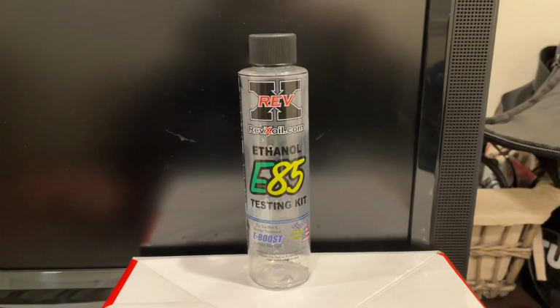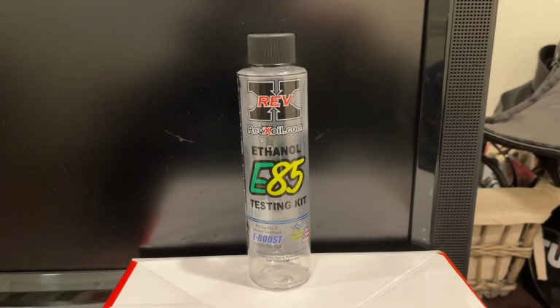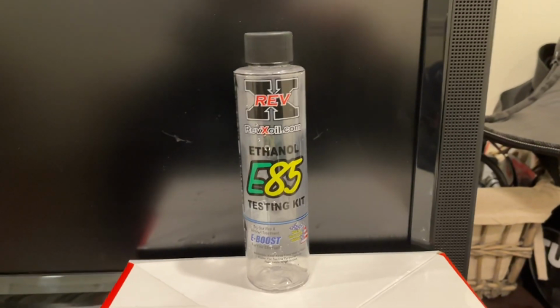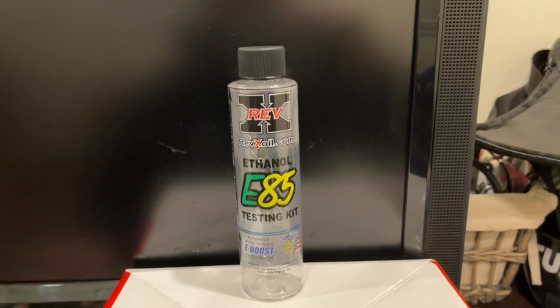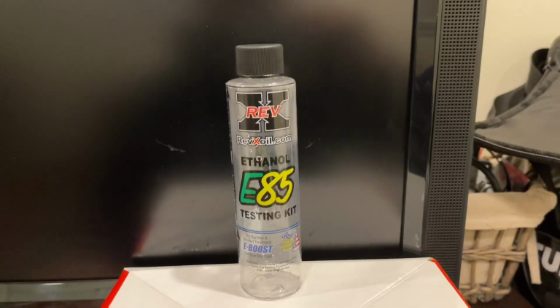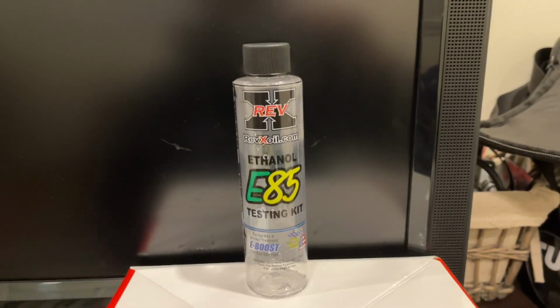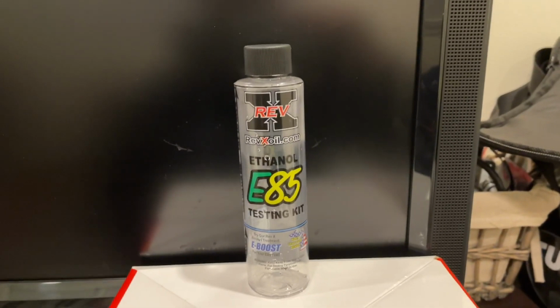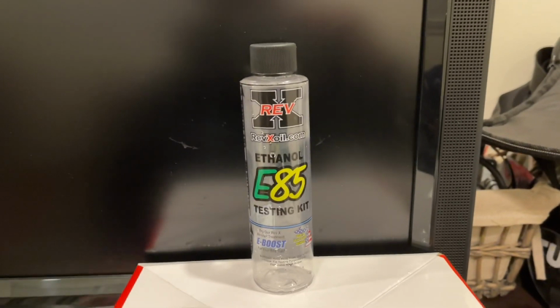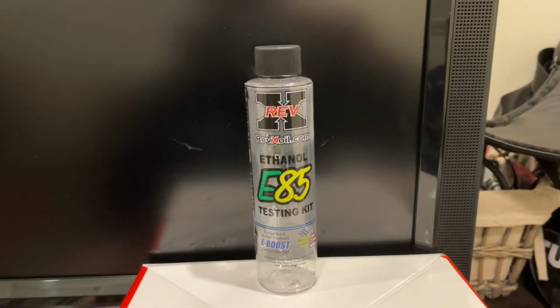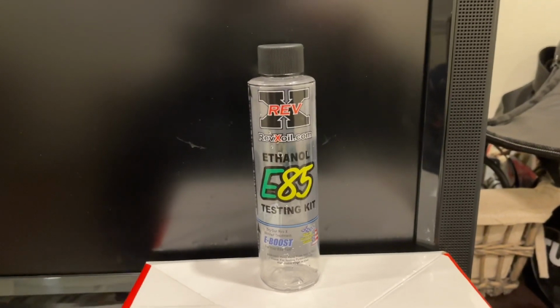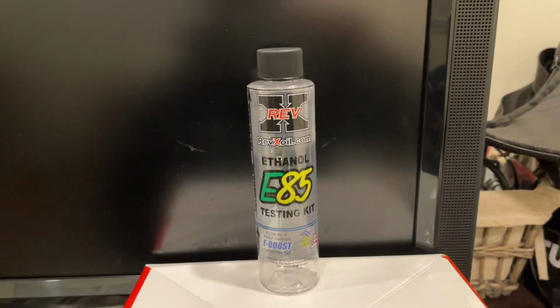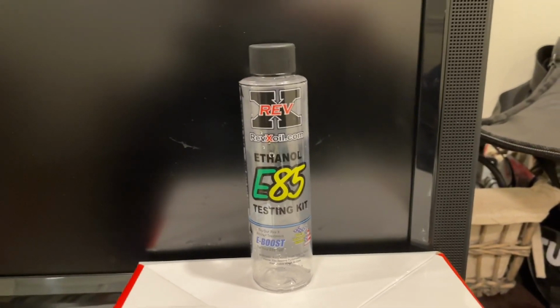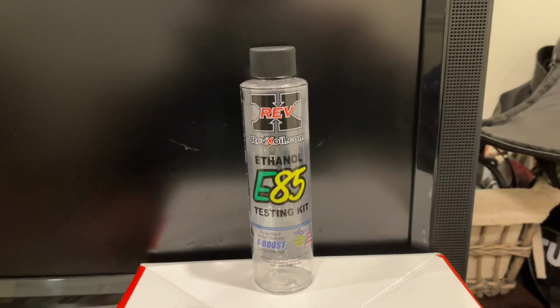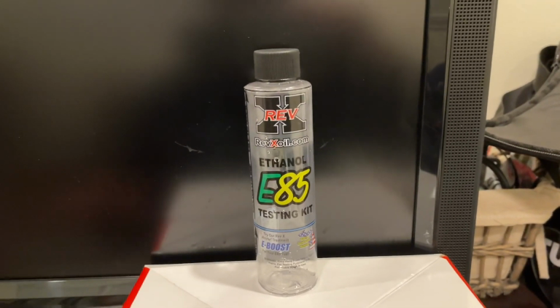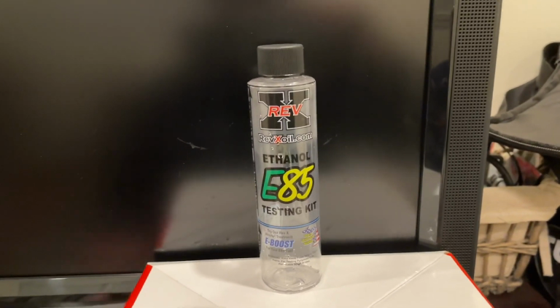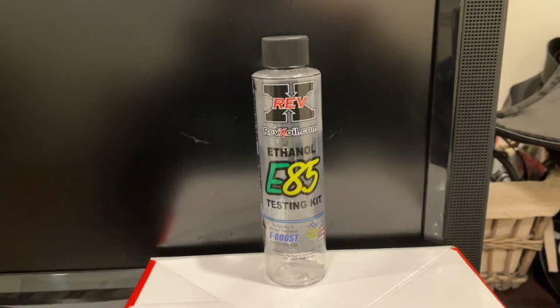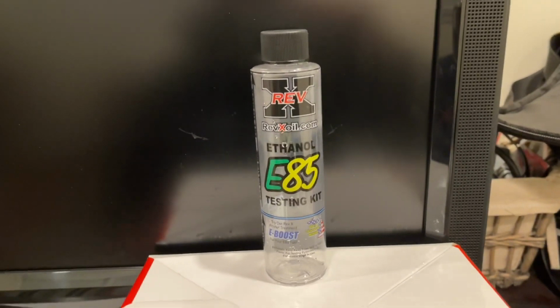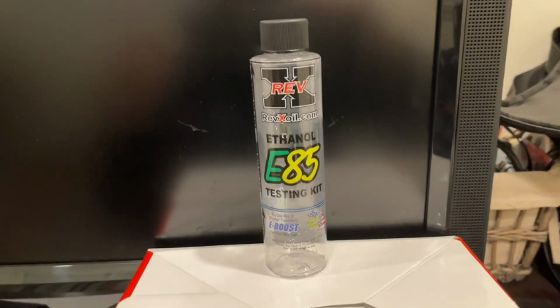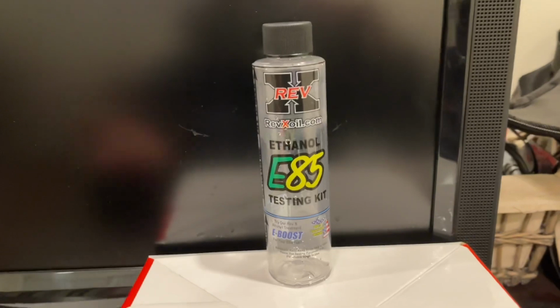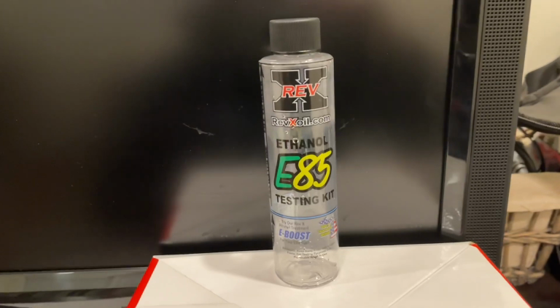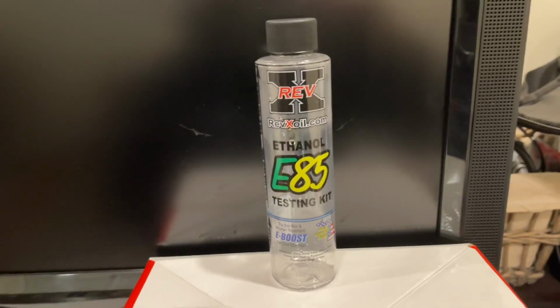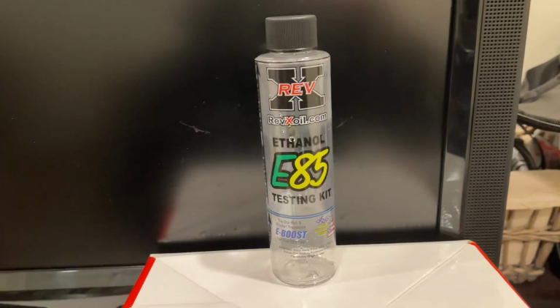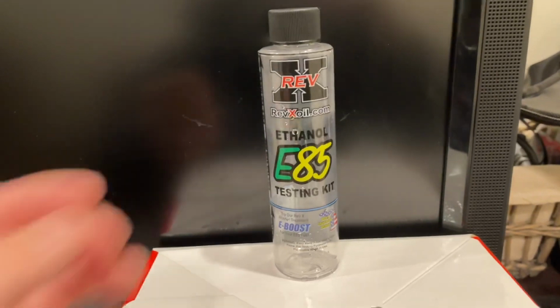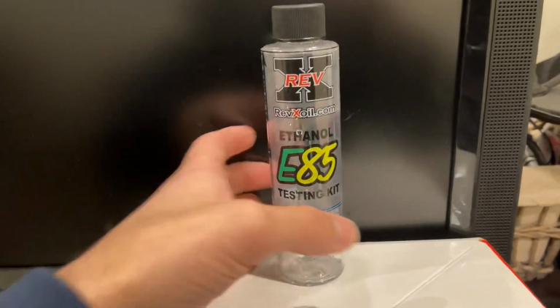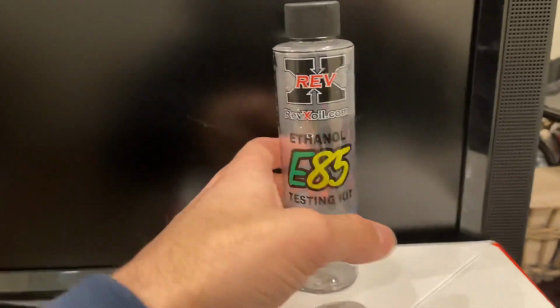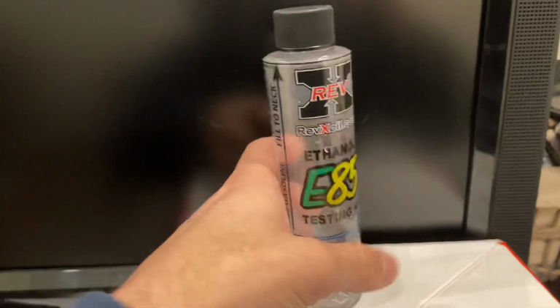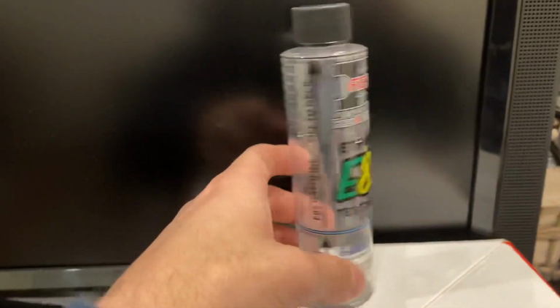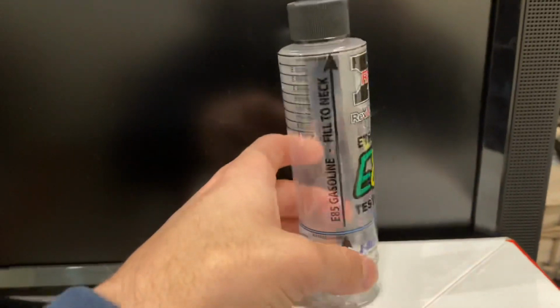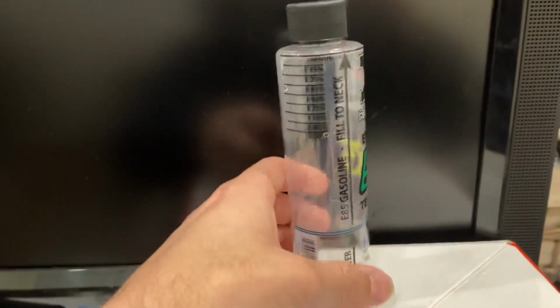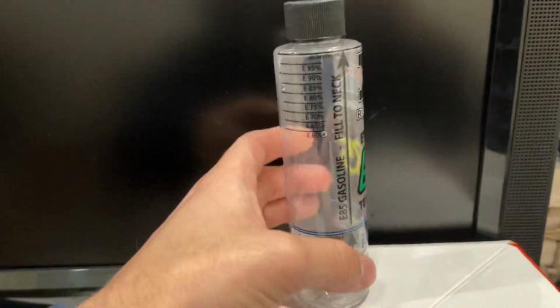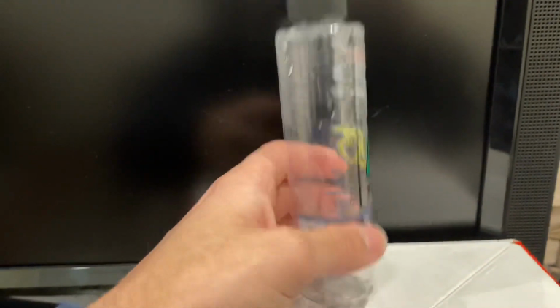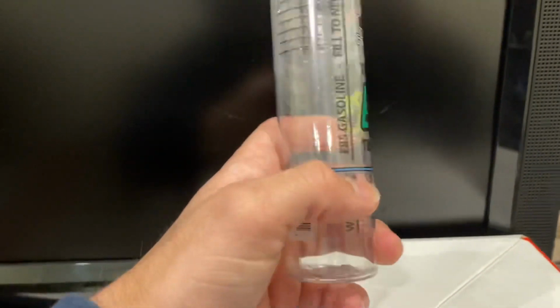I have some fuel here that a buddy gave me to test. I don't know if it's good or not — he said it's been sitting in his basement for a couple of months, so probably the ethanol content went down. But this is just for the purpose of the video.